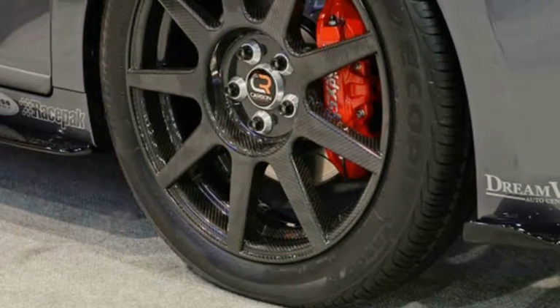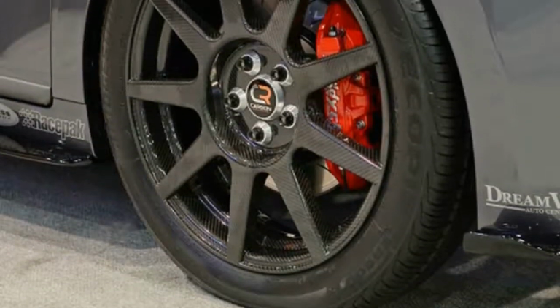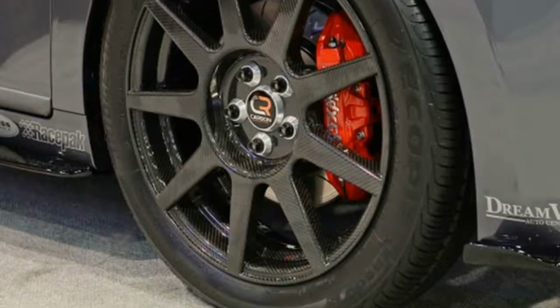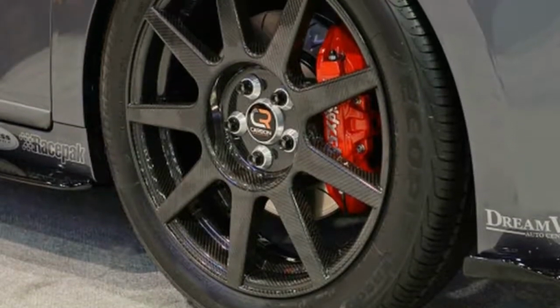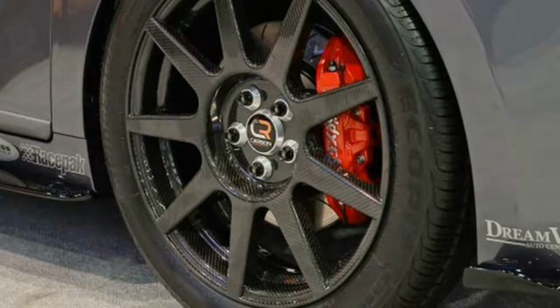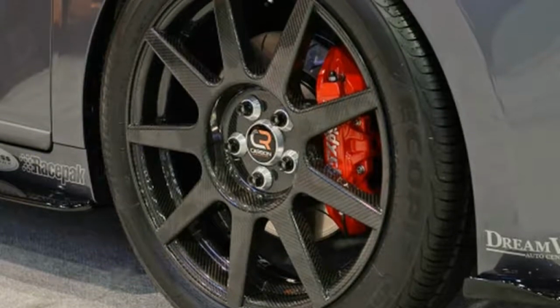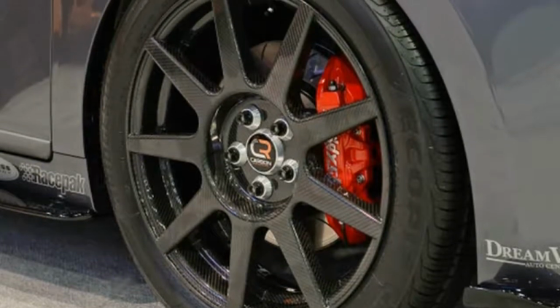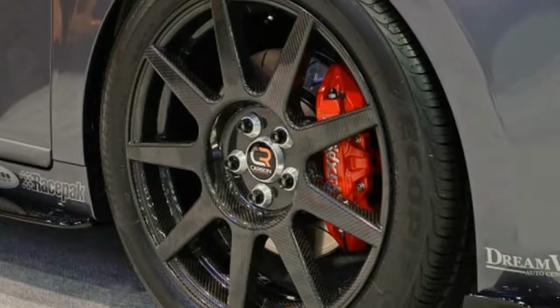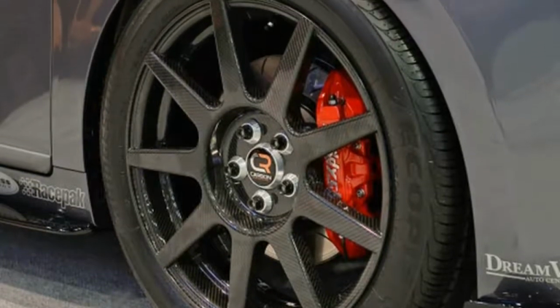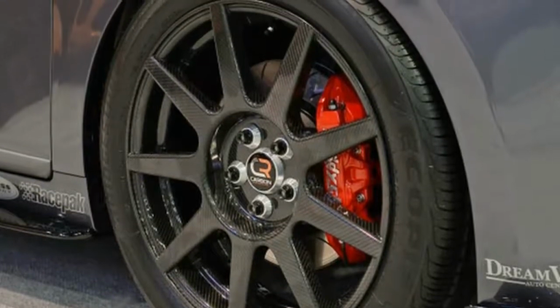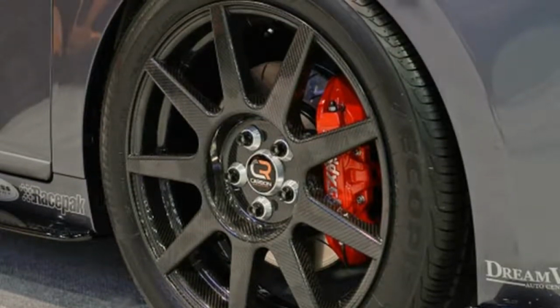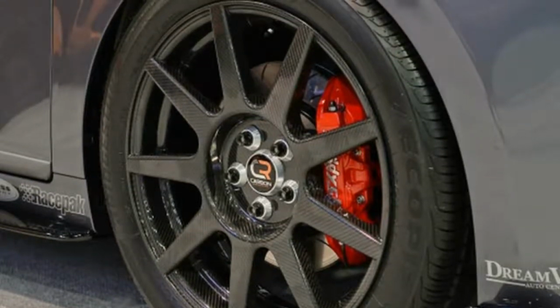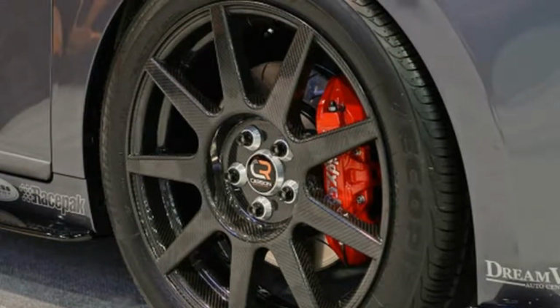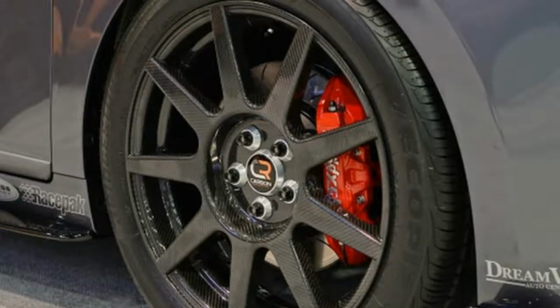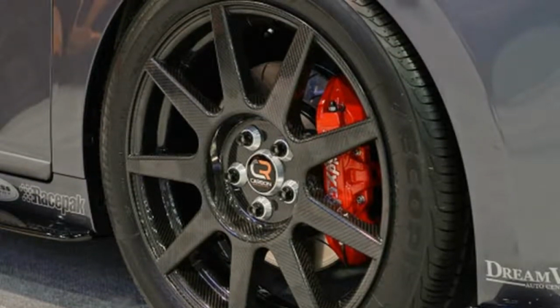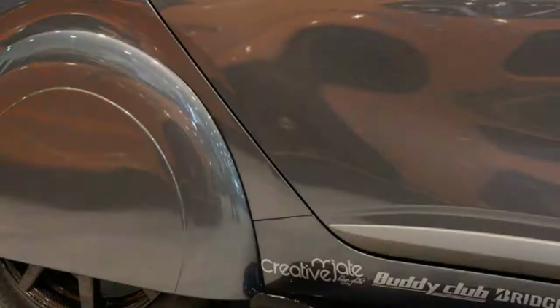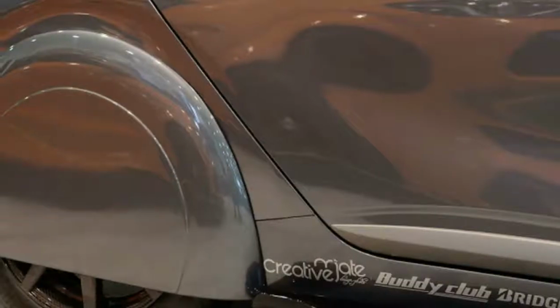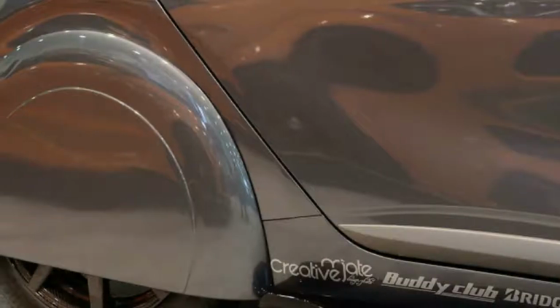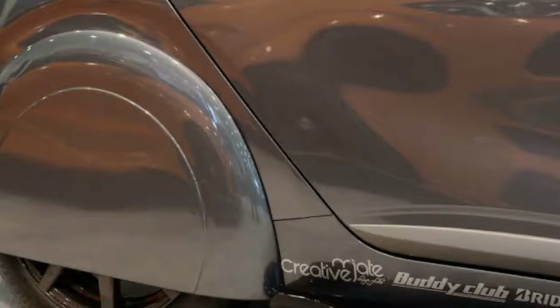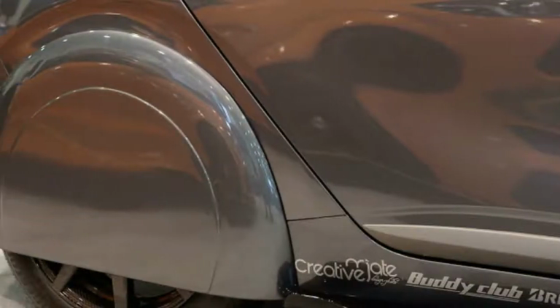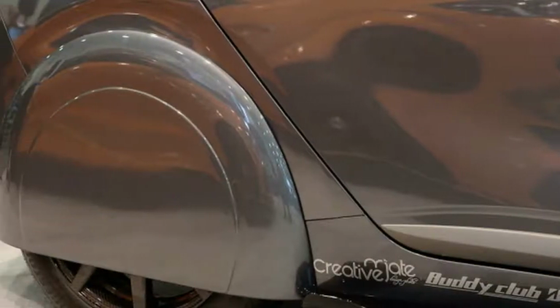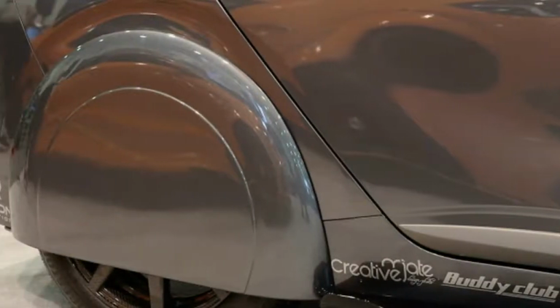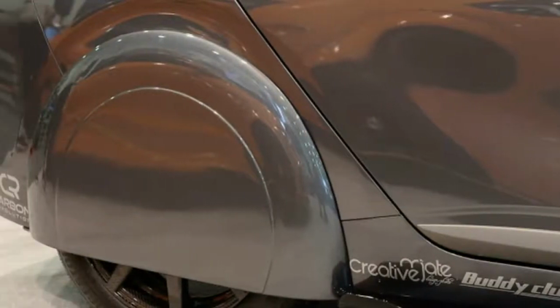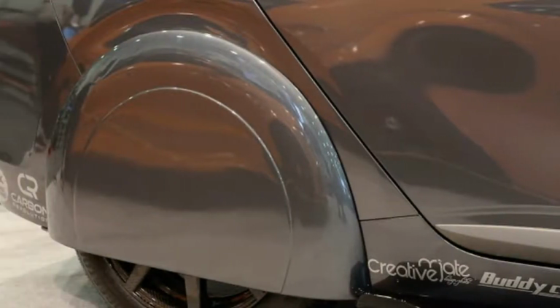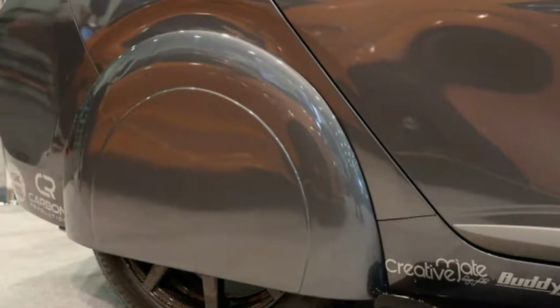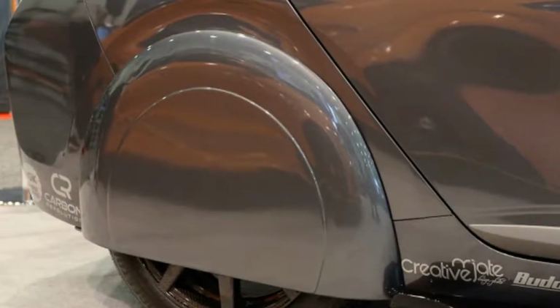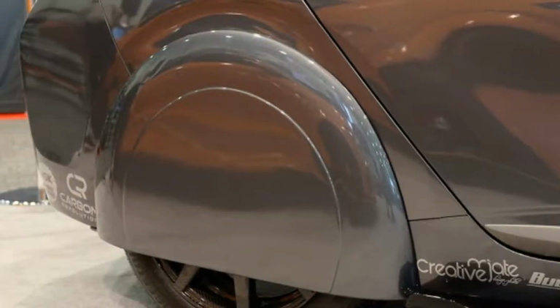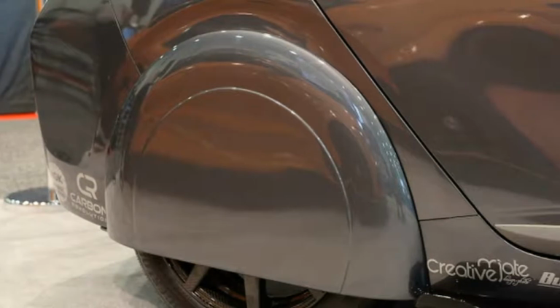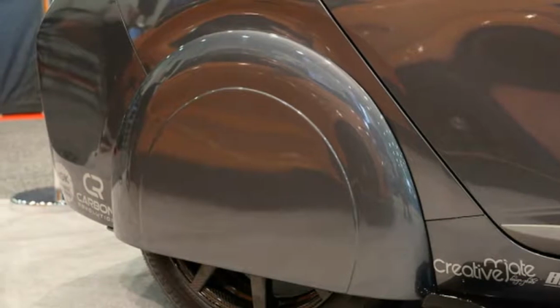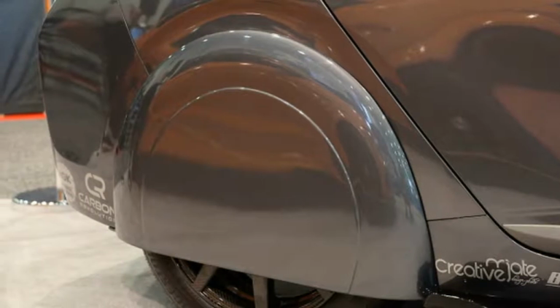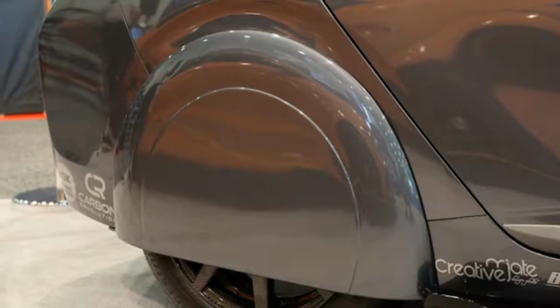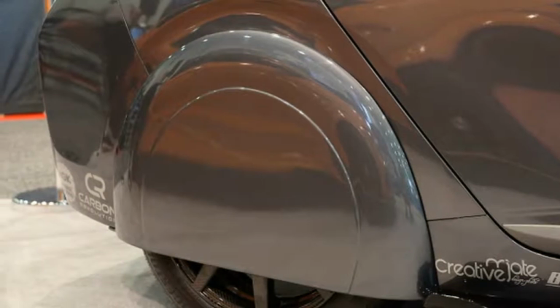But this year, the company tried something different, building a Hyundai Ioniq Hybrid not for power, but for fuel economy.